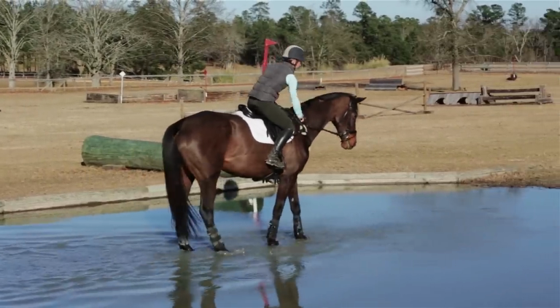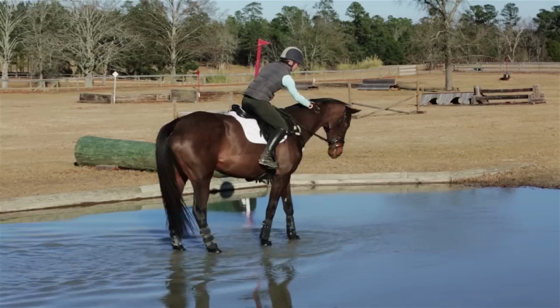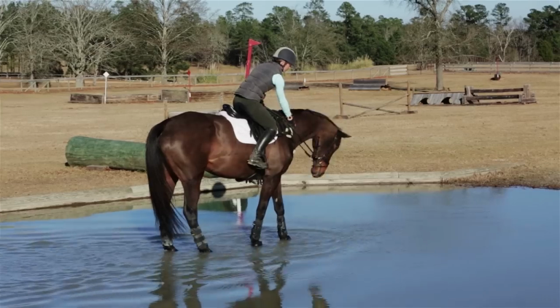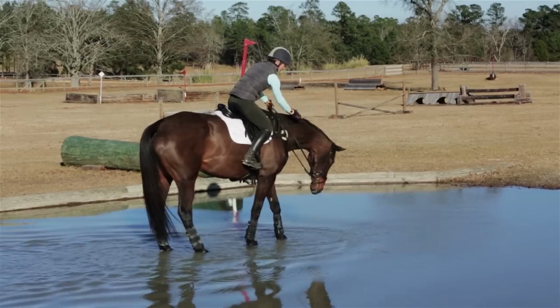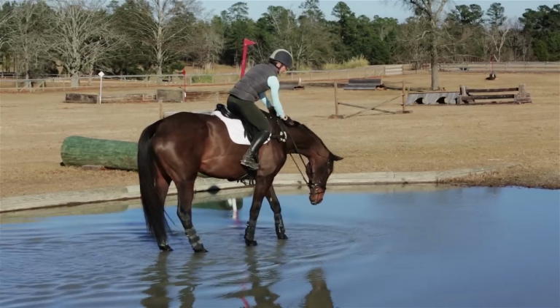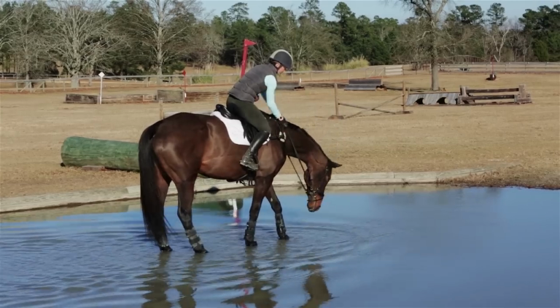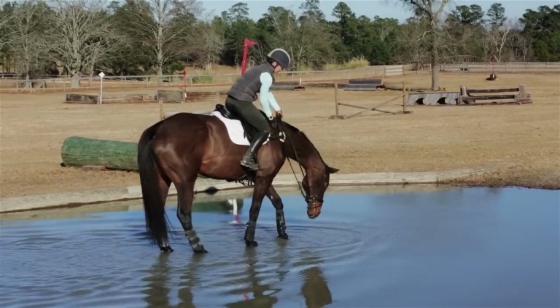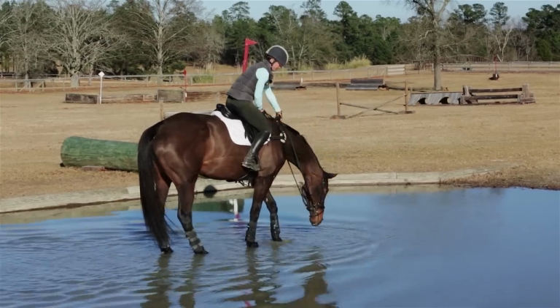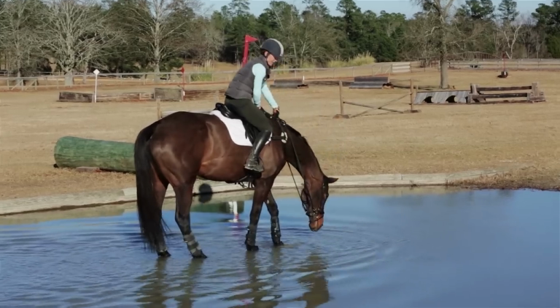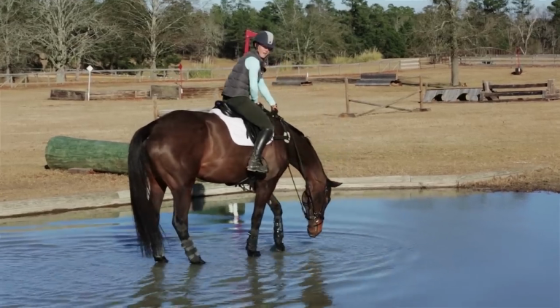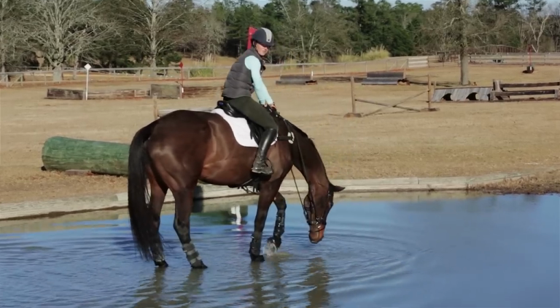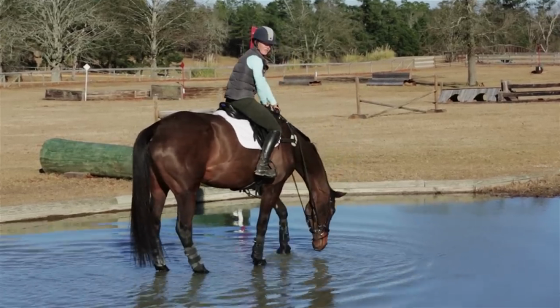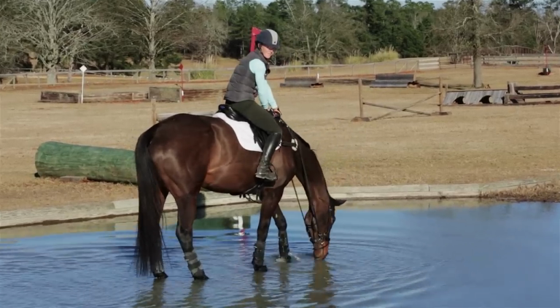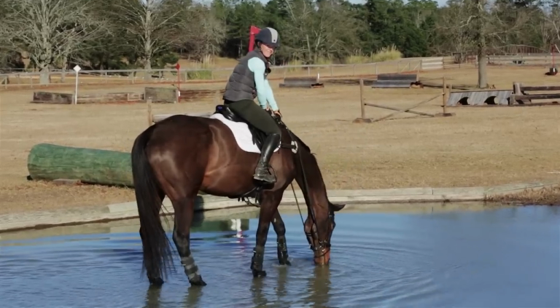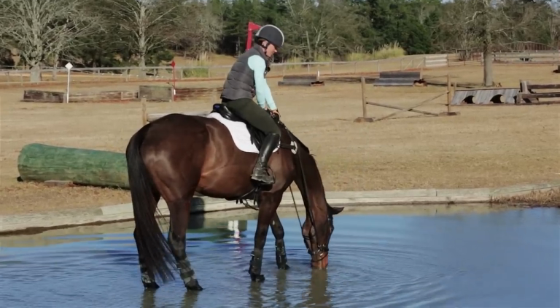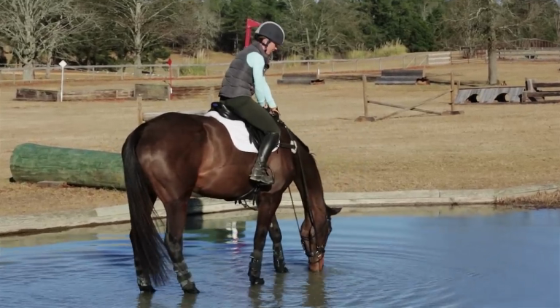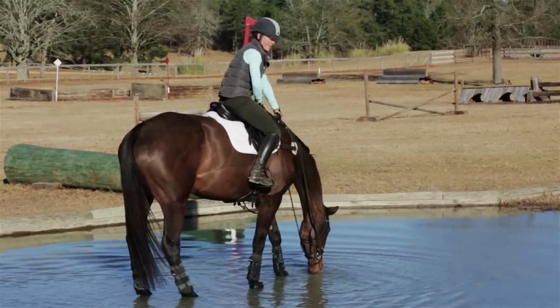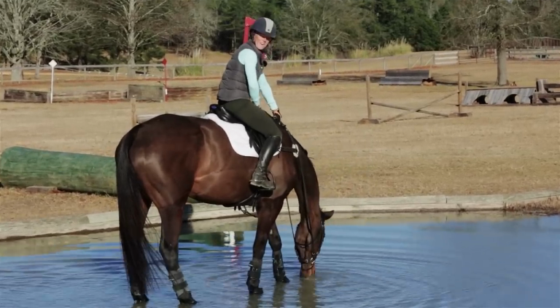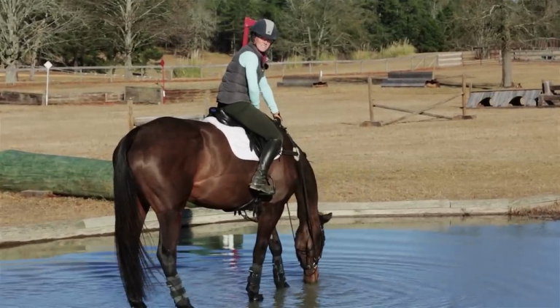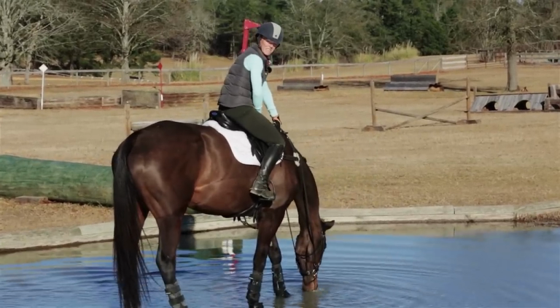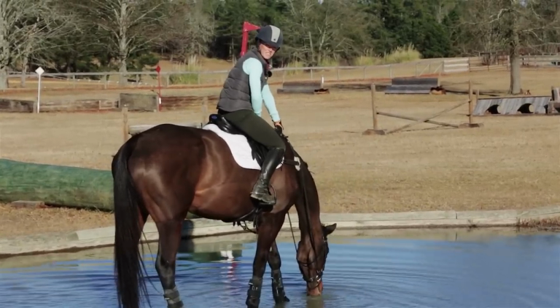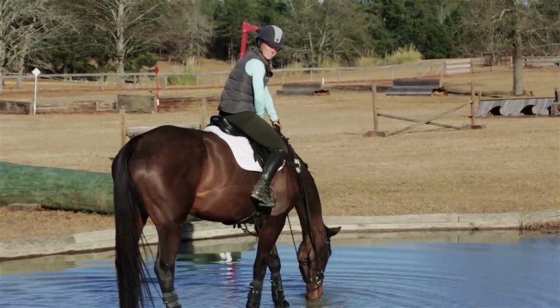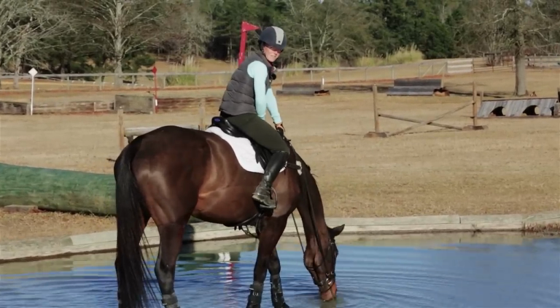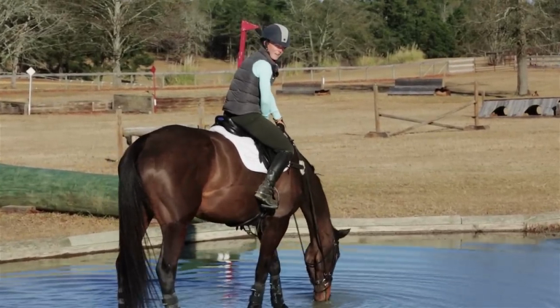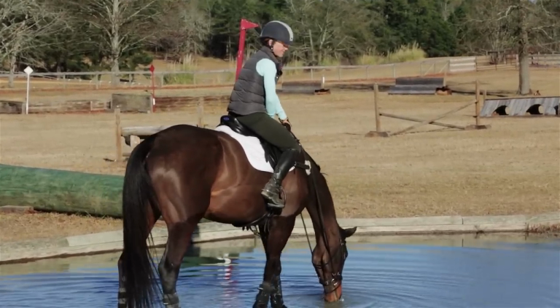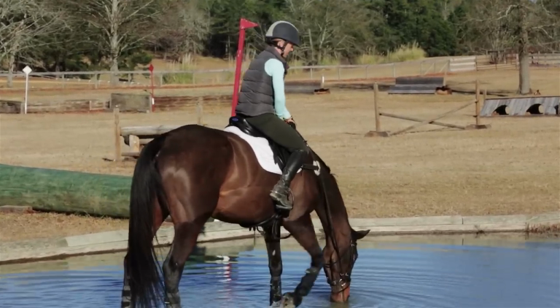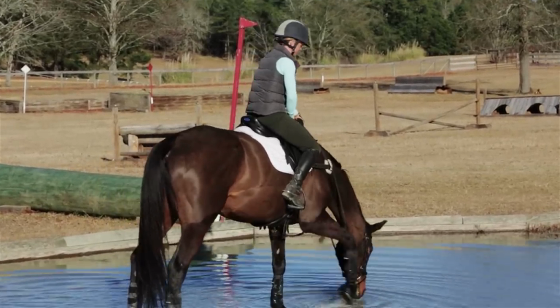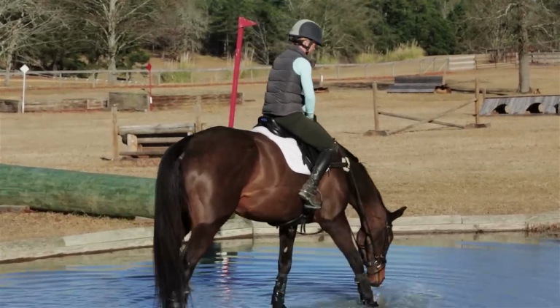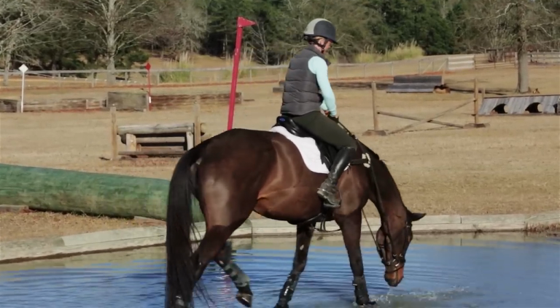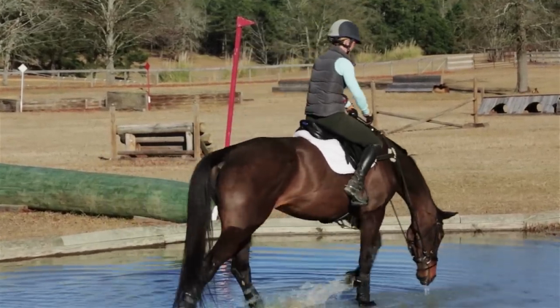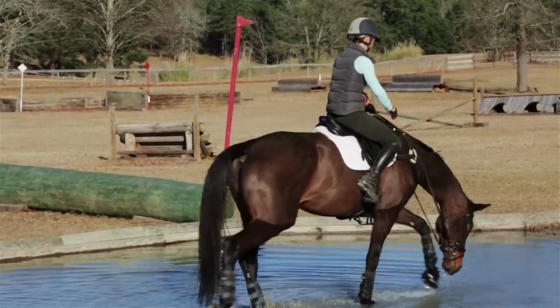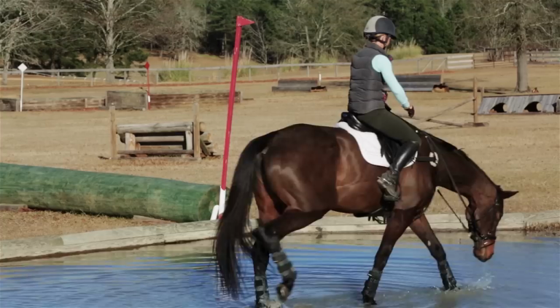Good girl. Always lots and lots of praise when they come into the water. Good girl. She might even have a drink. Now on to the adventure tip of the day.